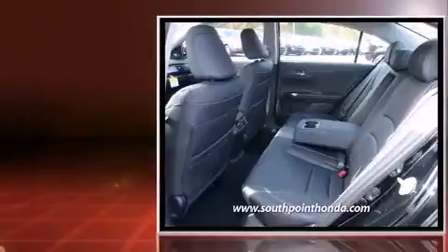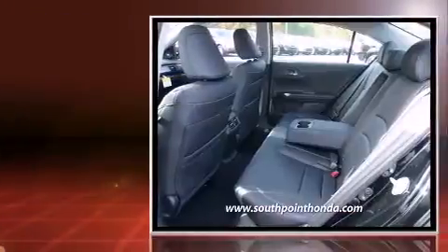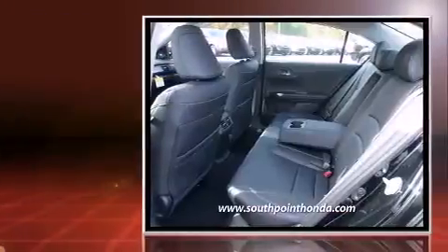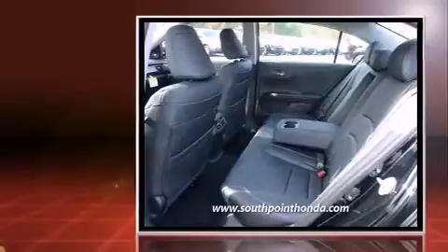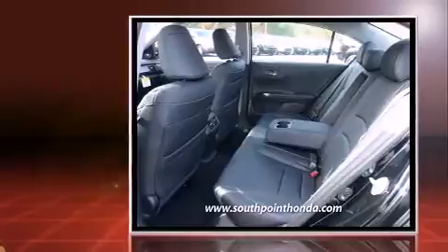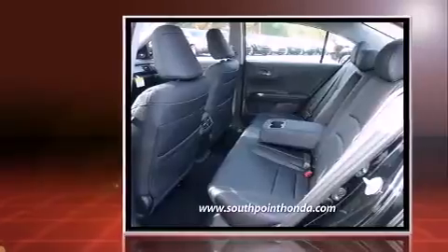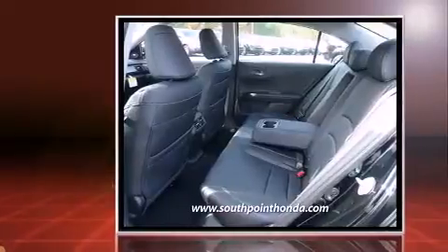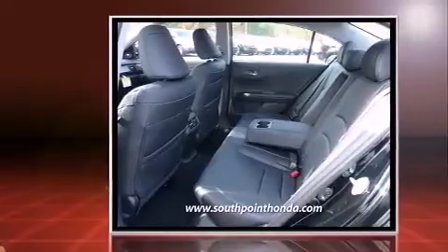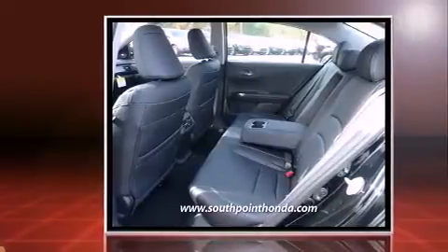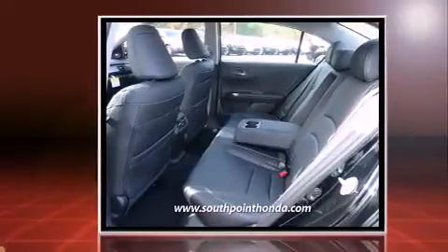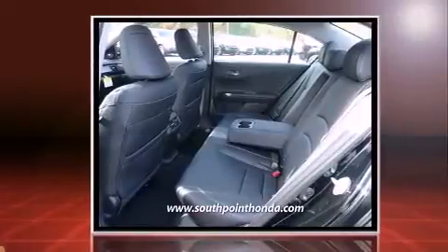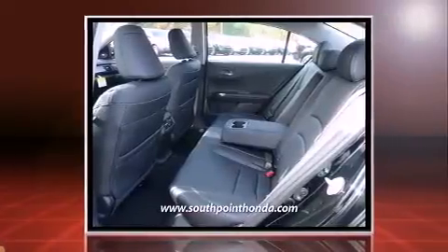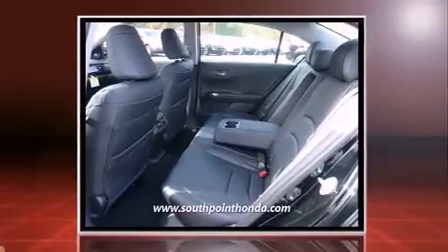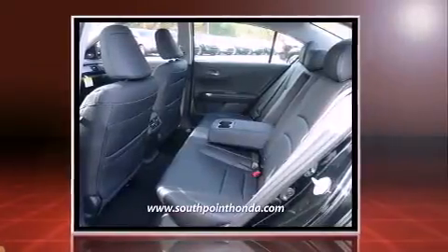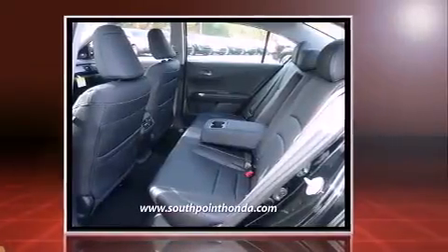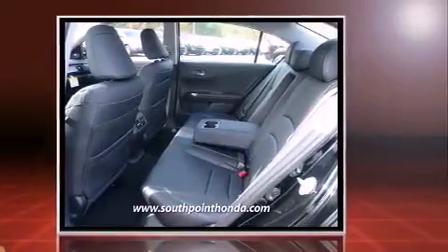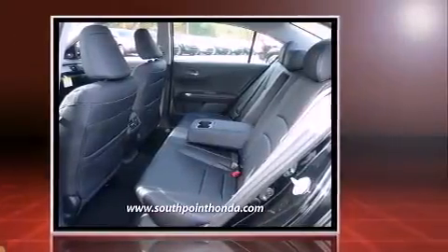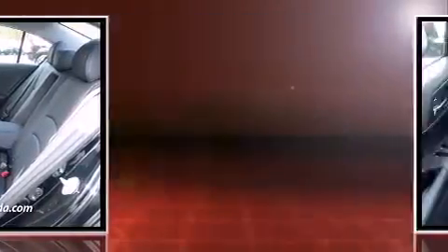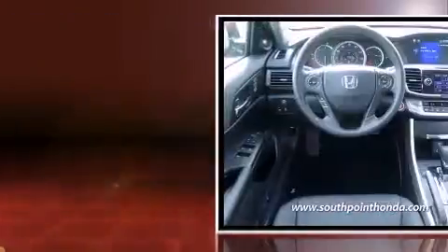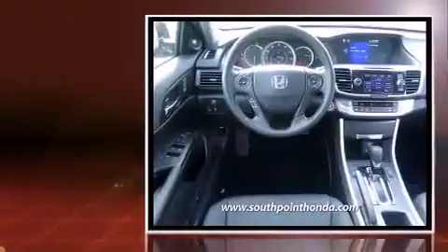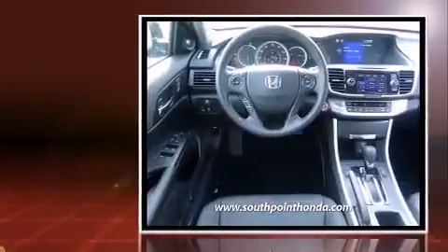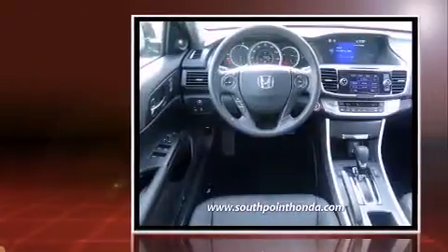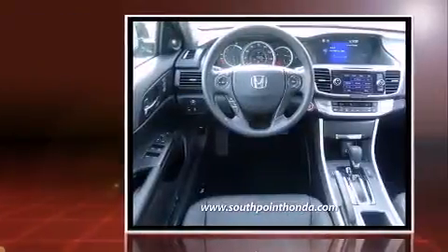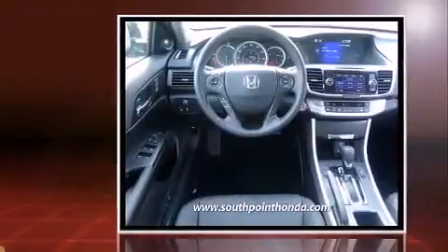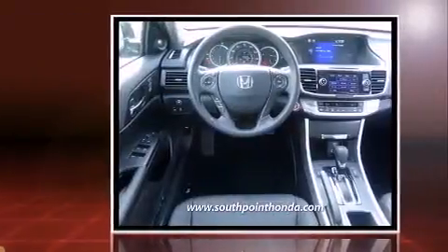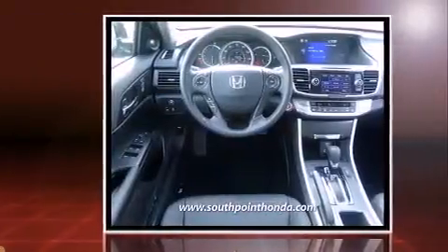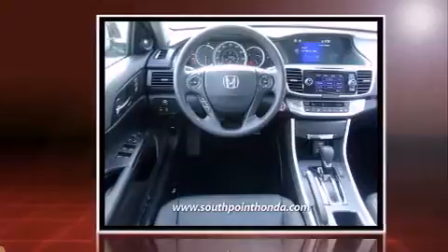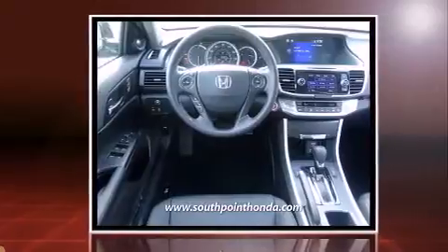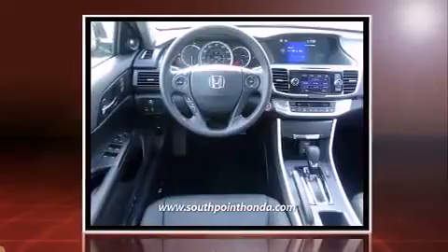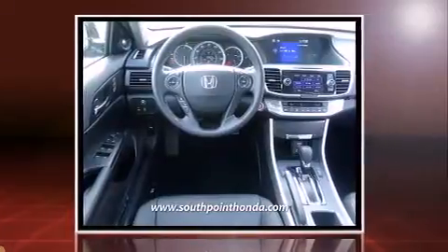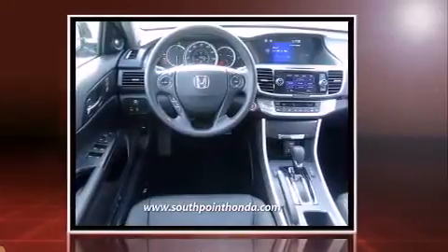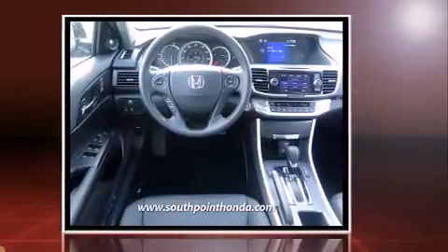It features a front-wheel drive platform, an automatic transmission, and a 2.4-liter four-cylinder engine.